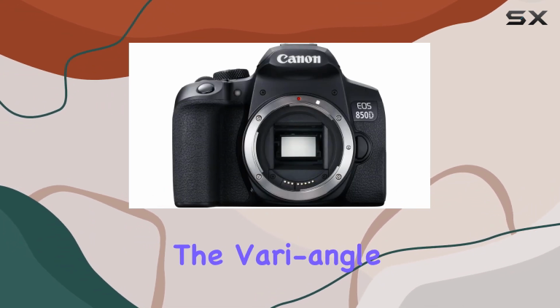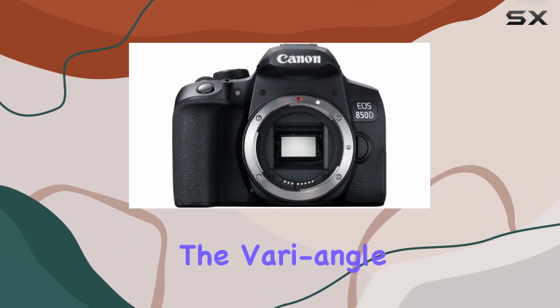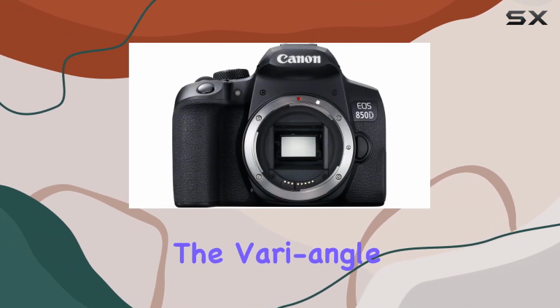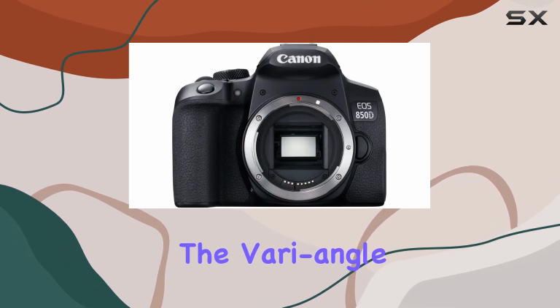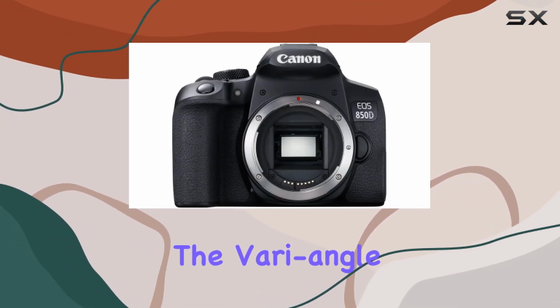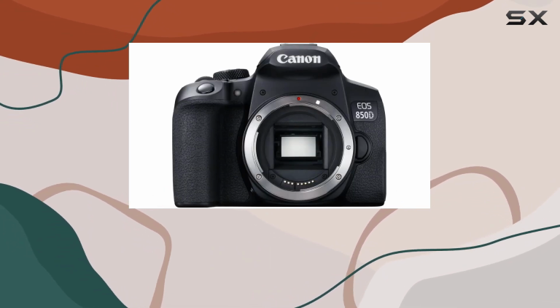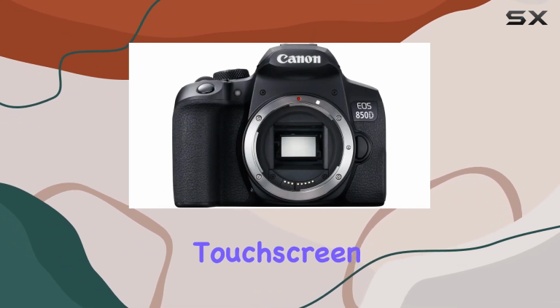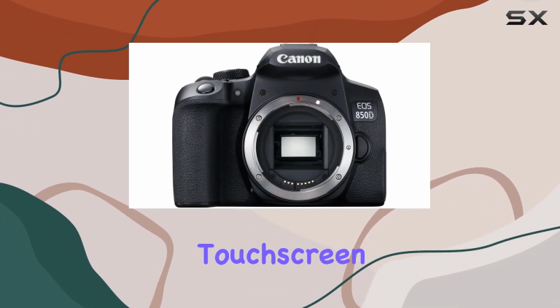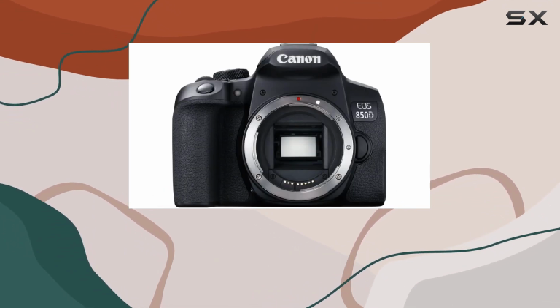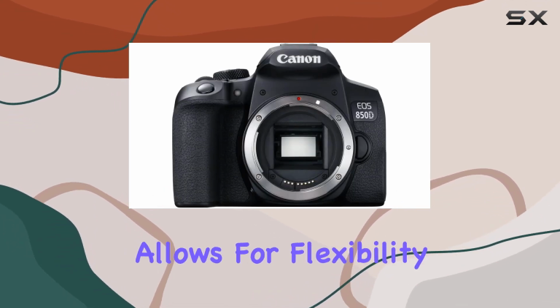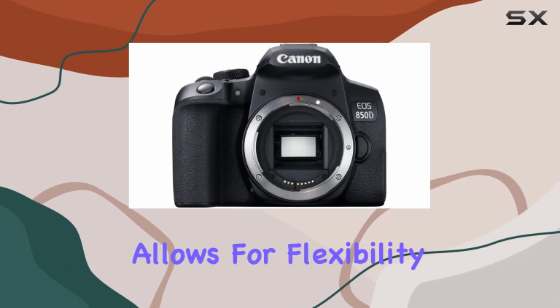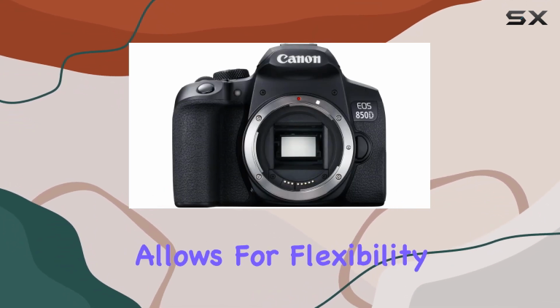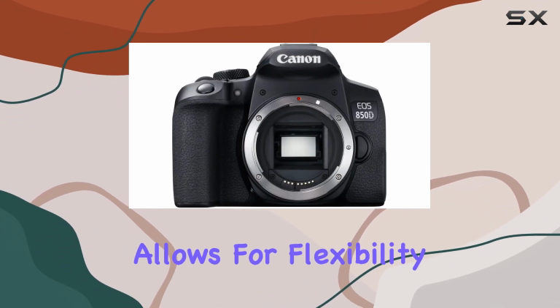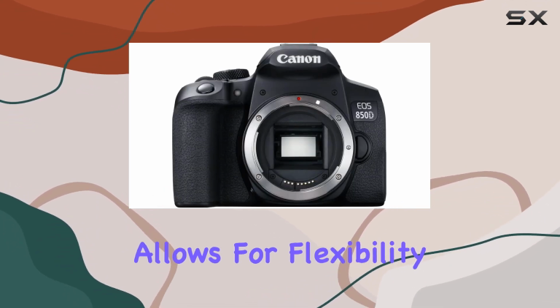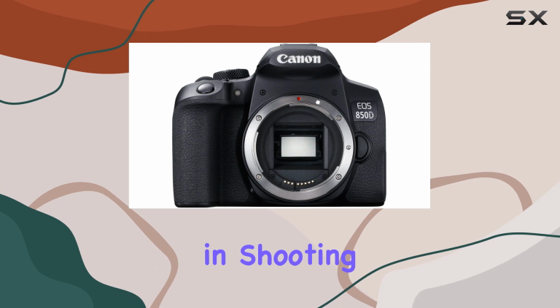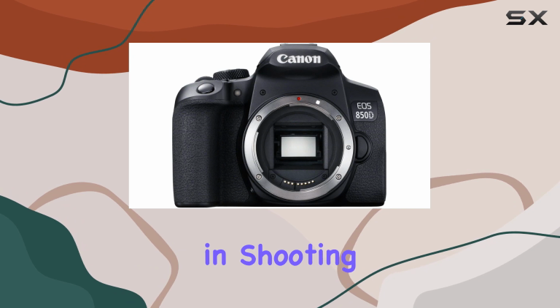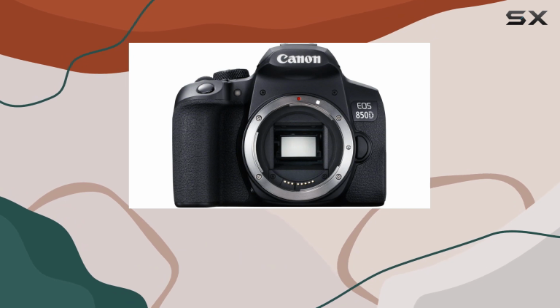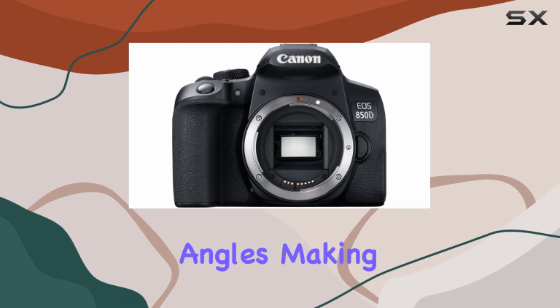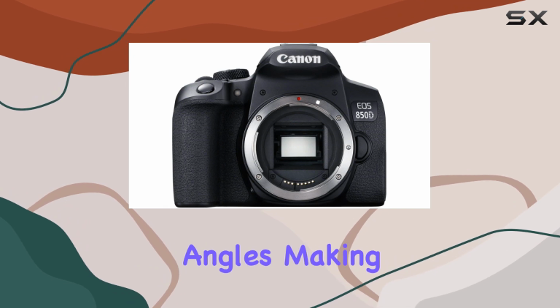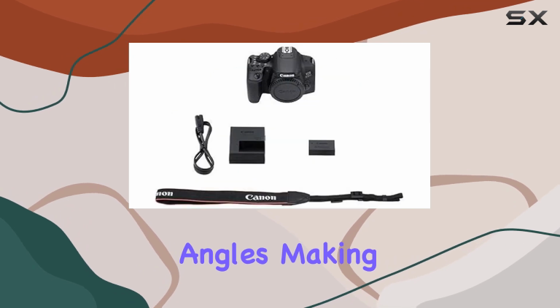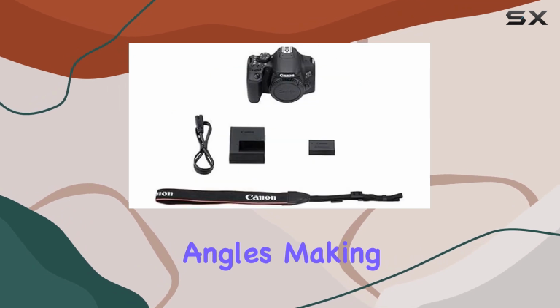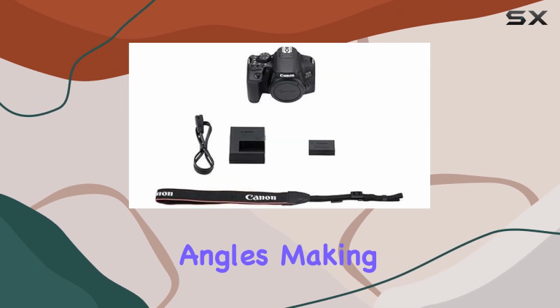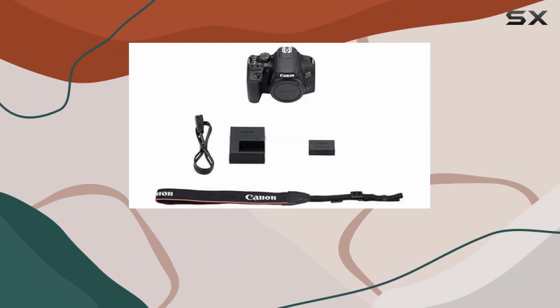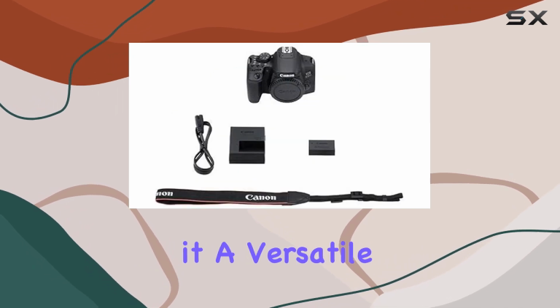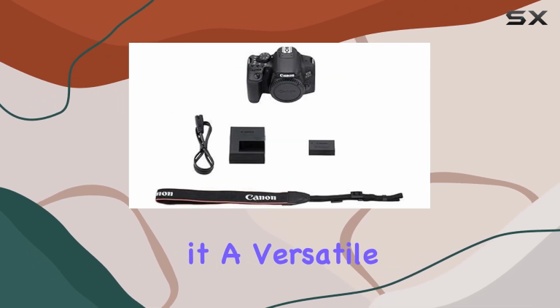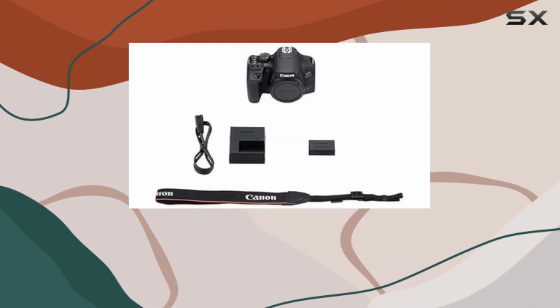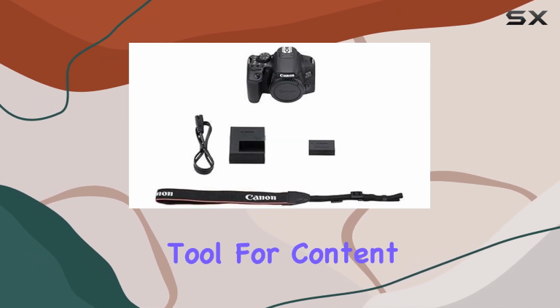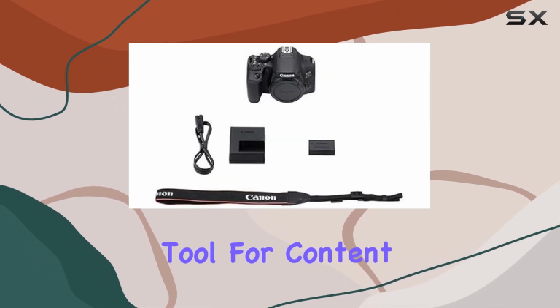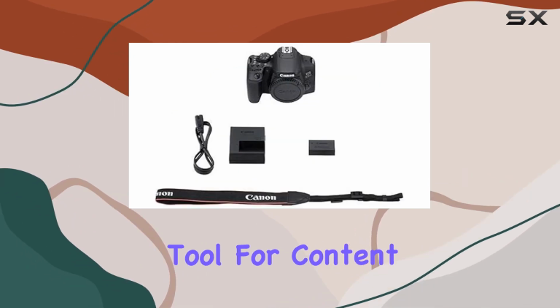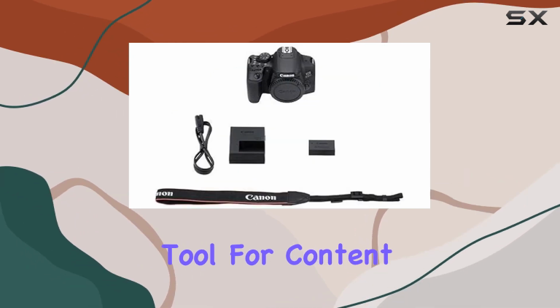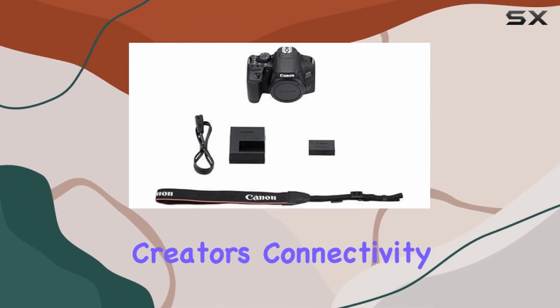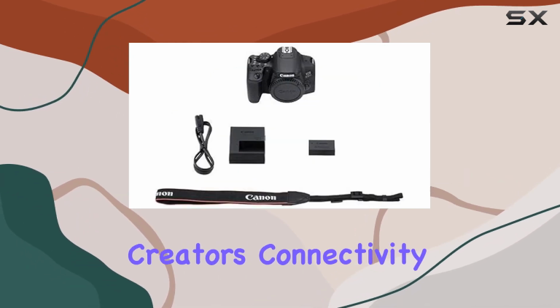The vari-angle touchscreen allows for flexibility in shooting angles, making it a versatile tool for content creators.